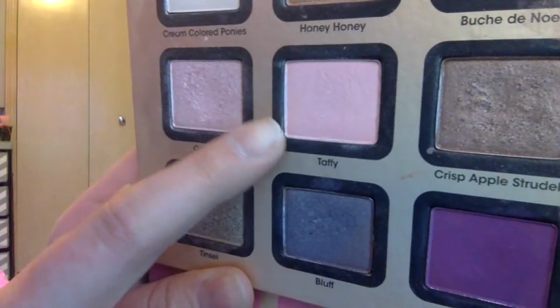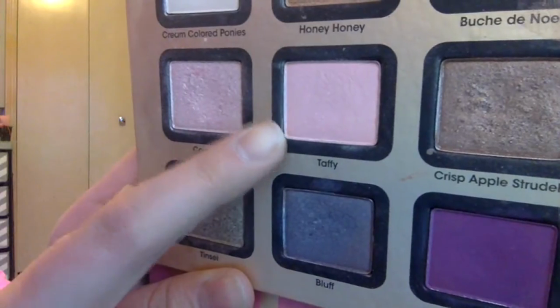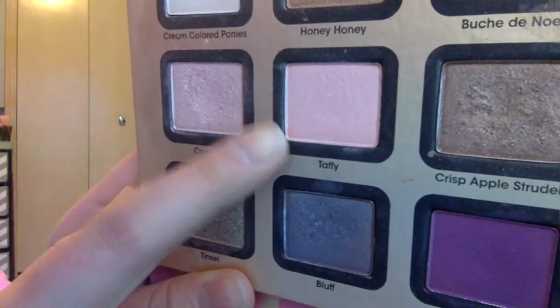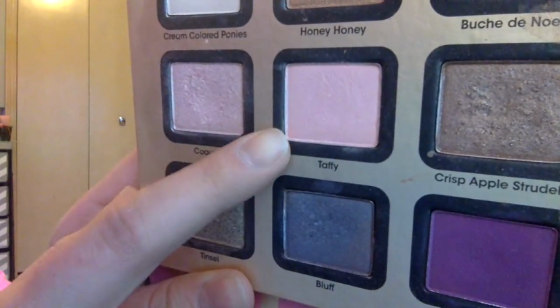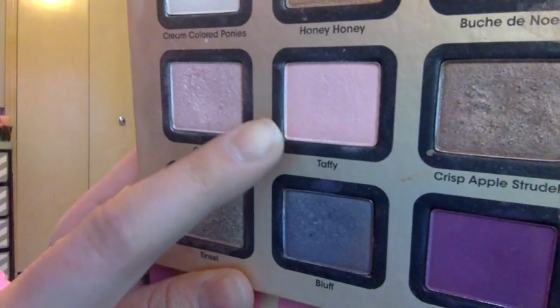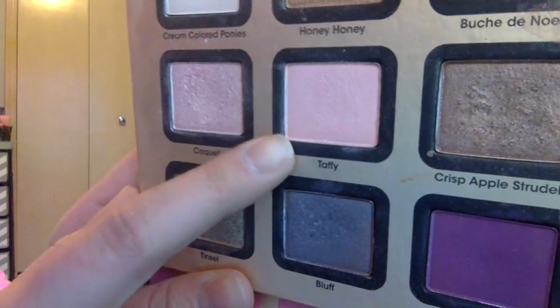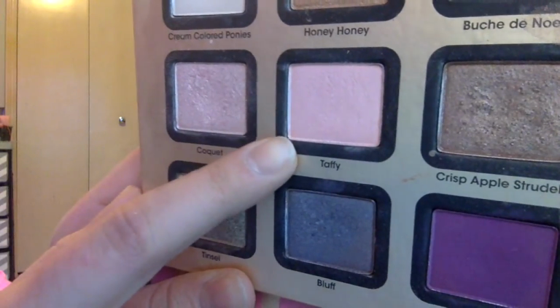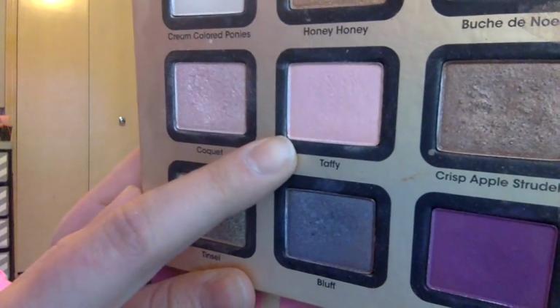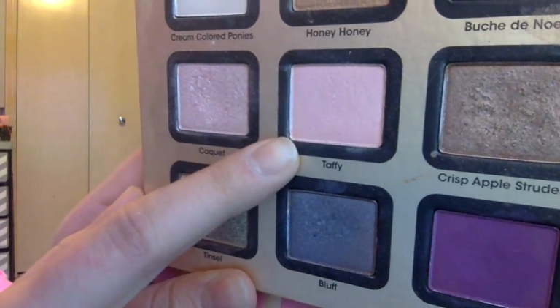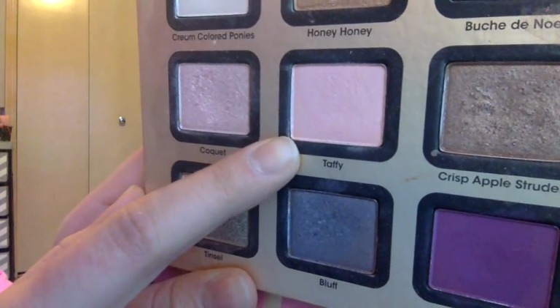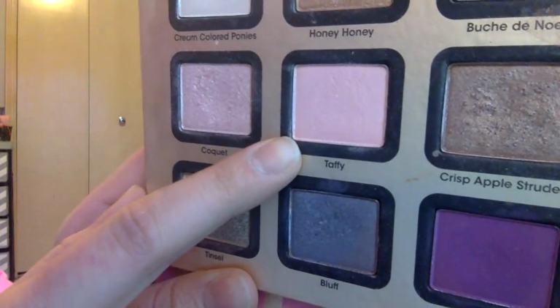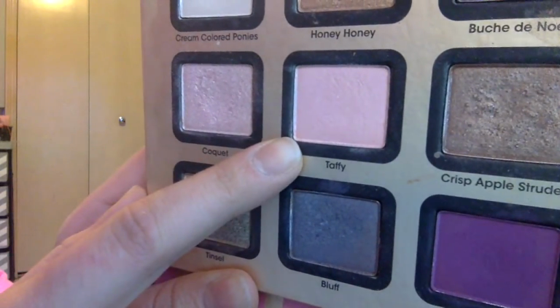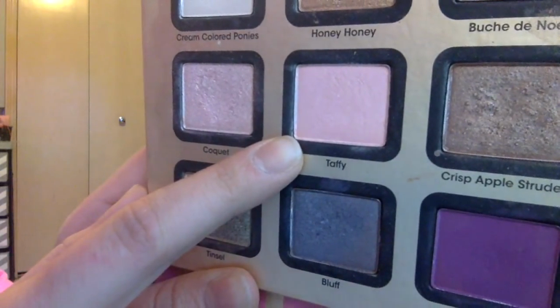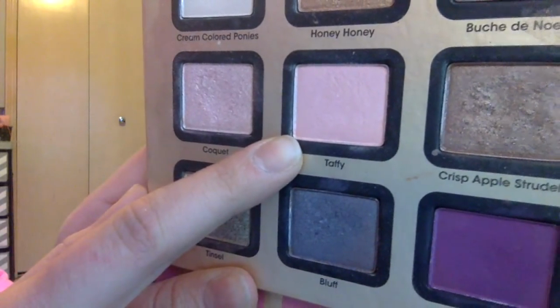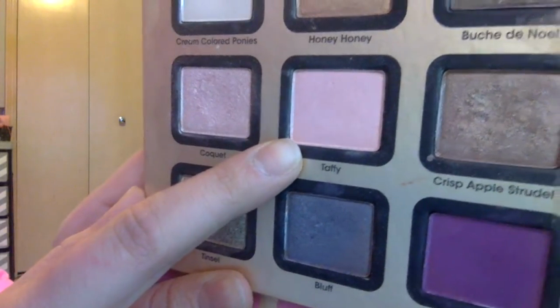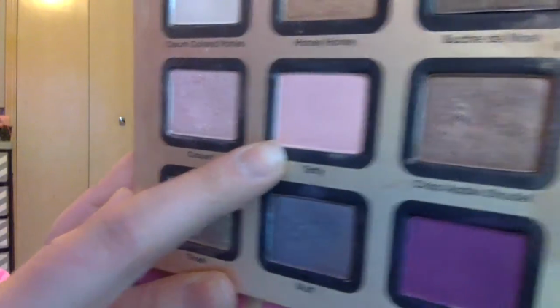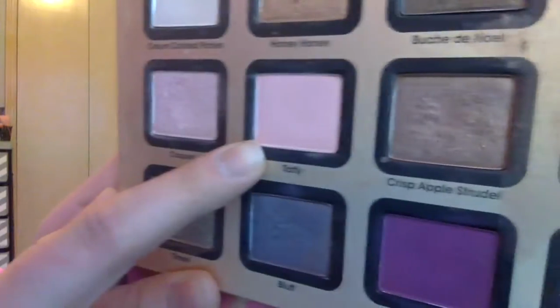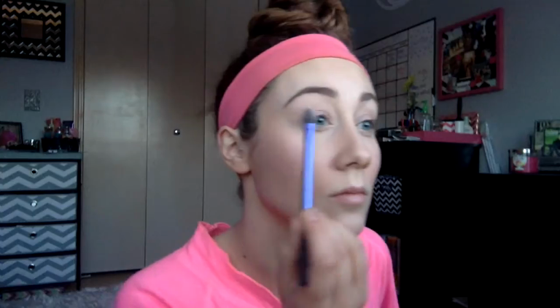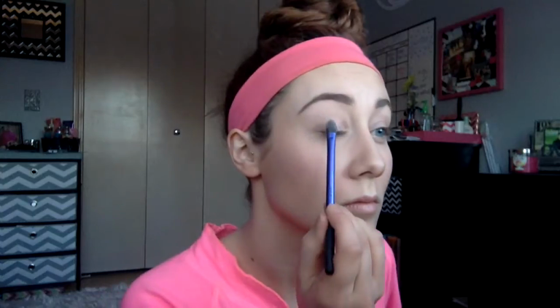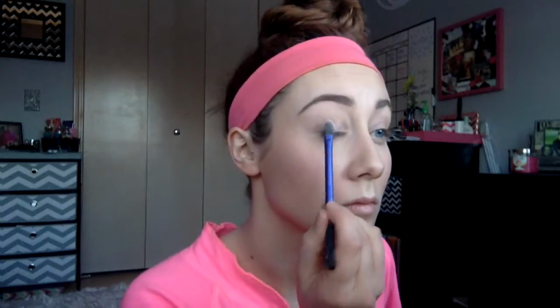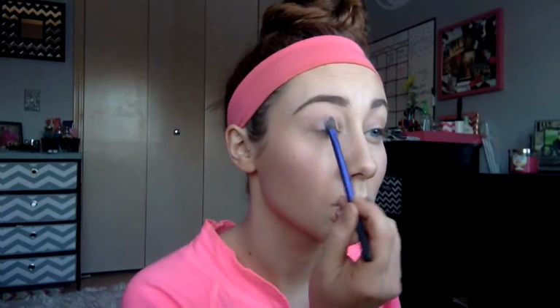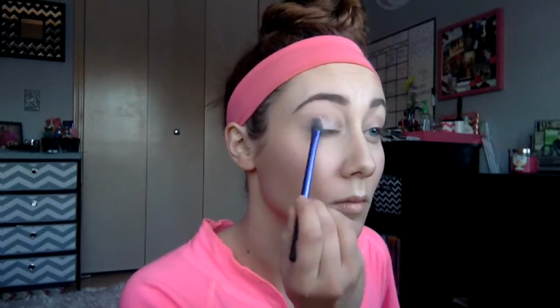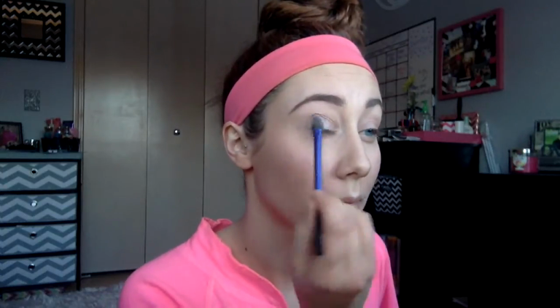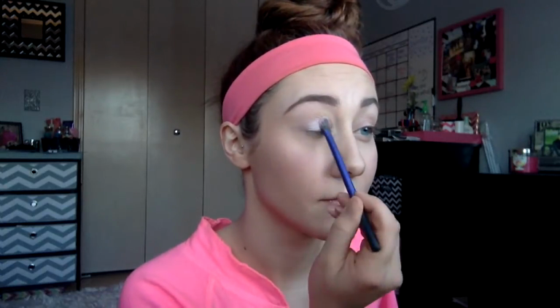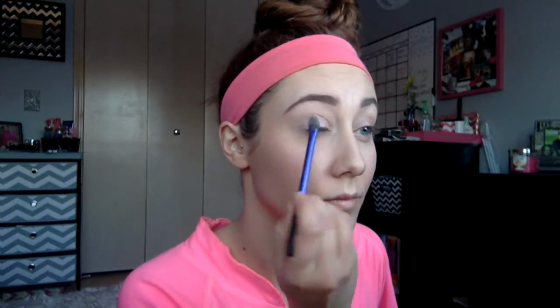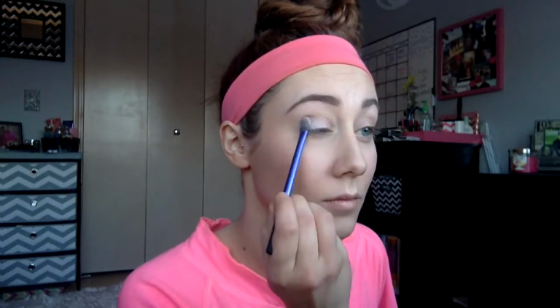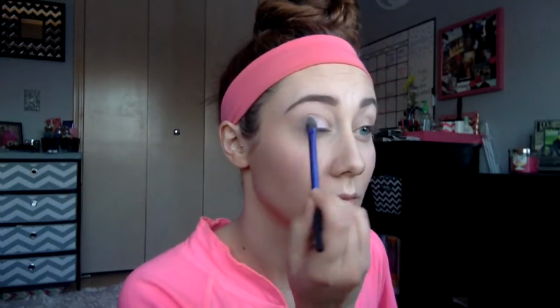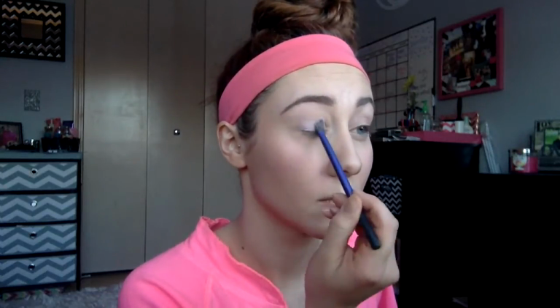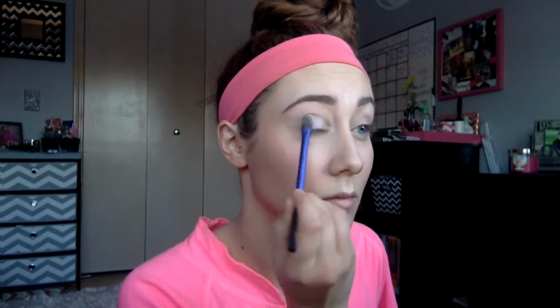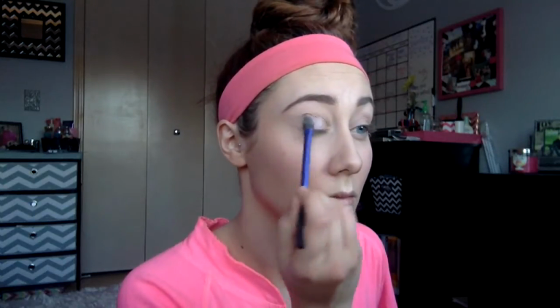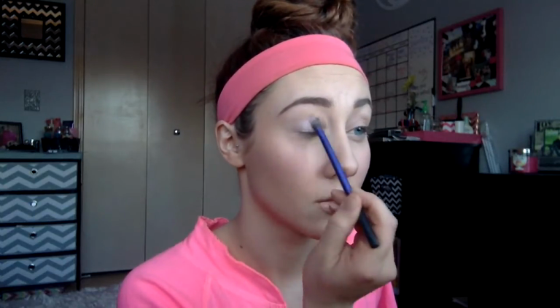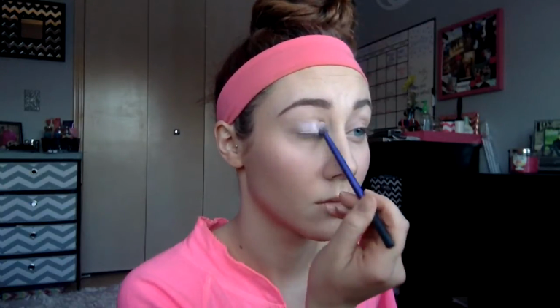I'm going to use this color called Taffy from the Too Faced palette — it's just a really light pink color. I'm going to put that all over my lids, stopping at my crease.